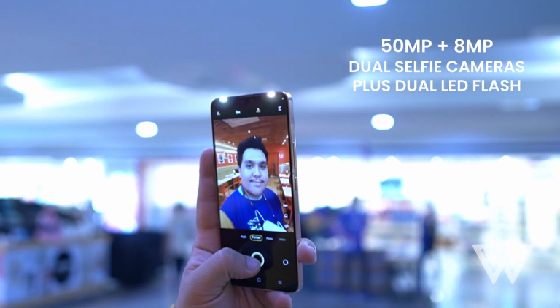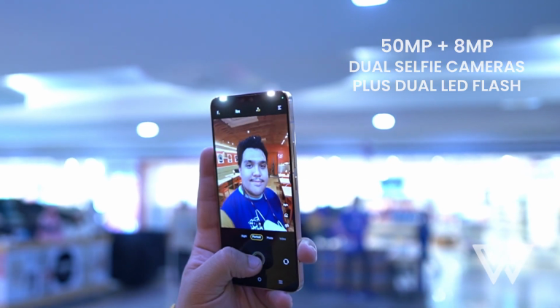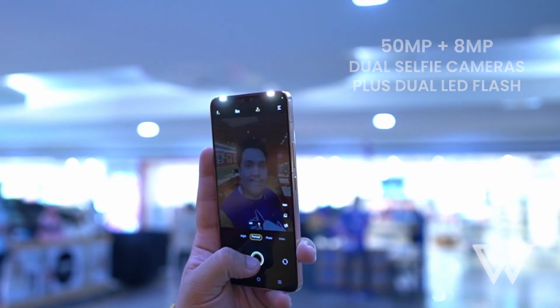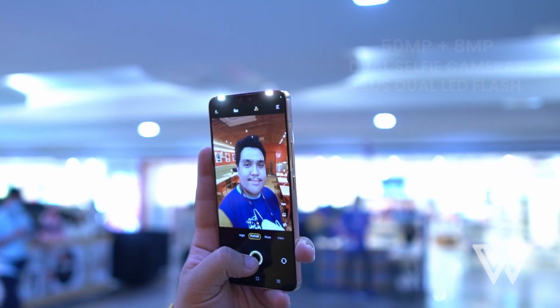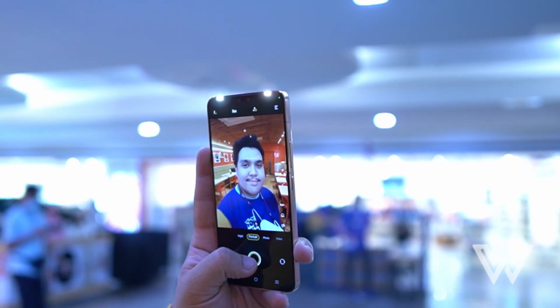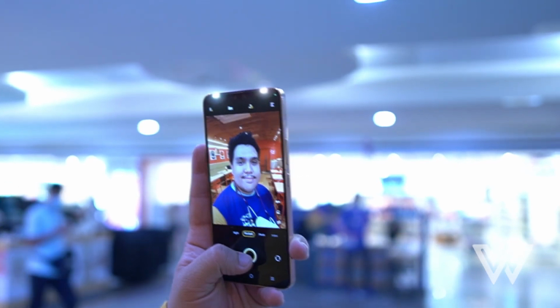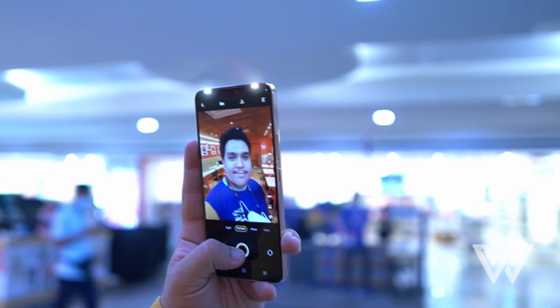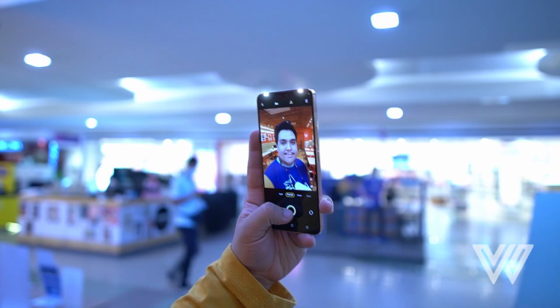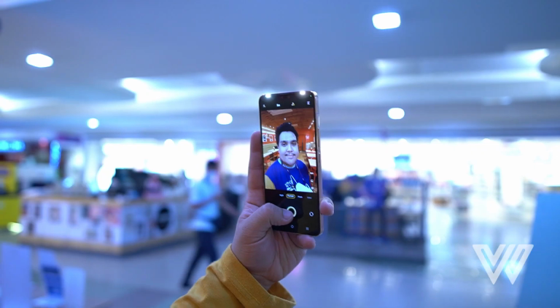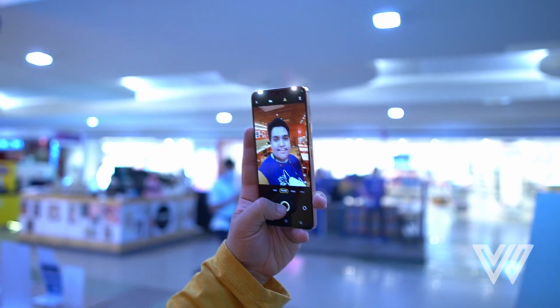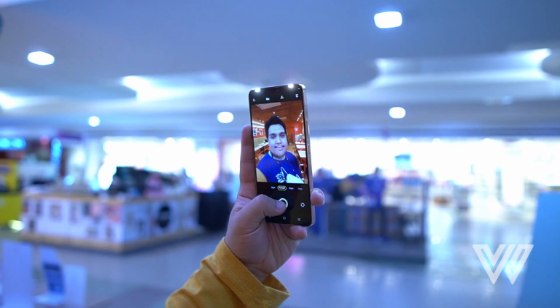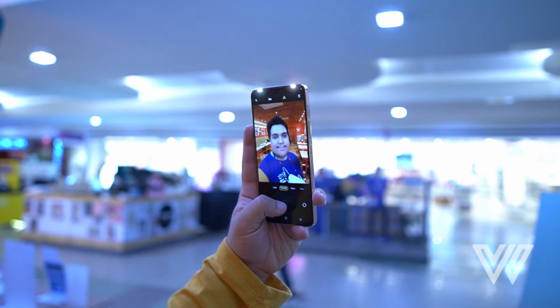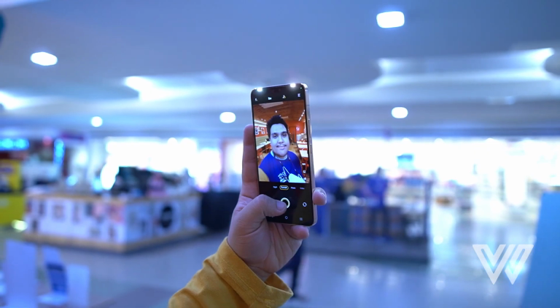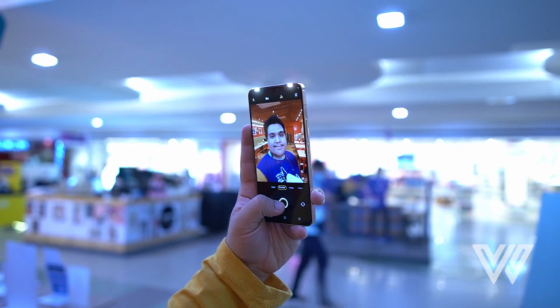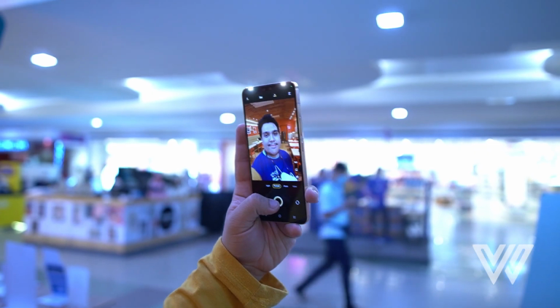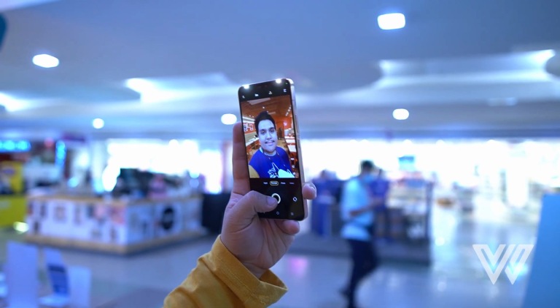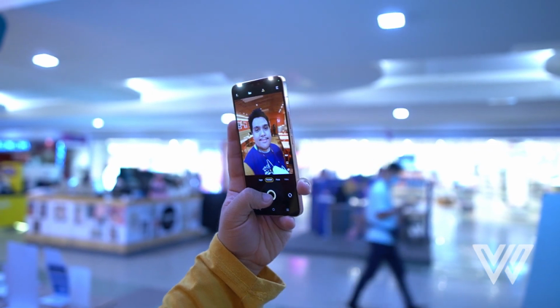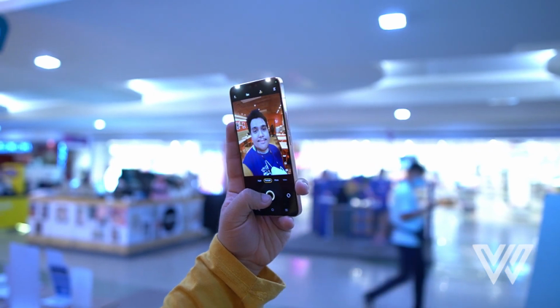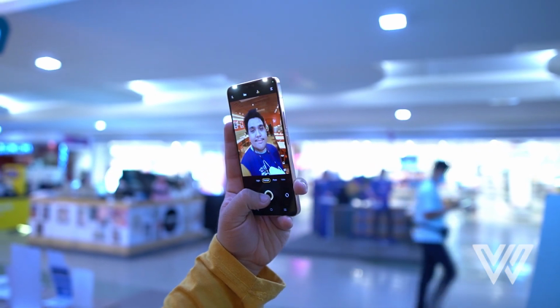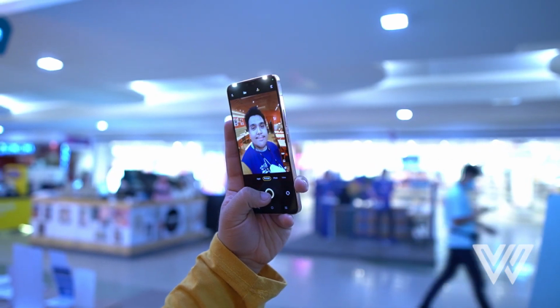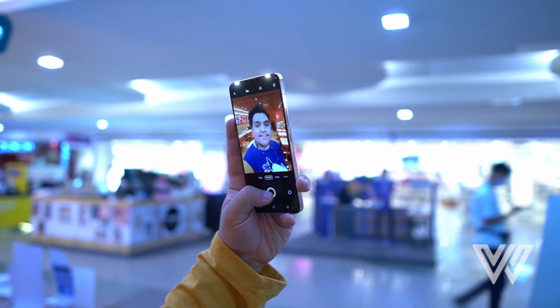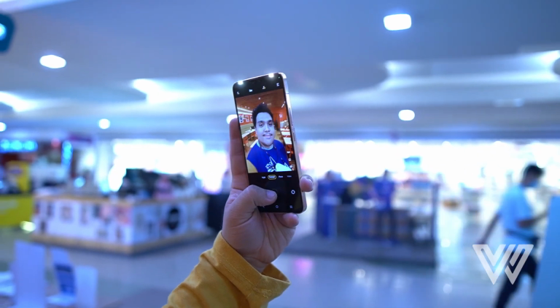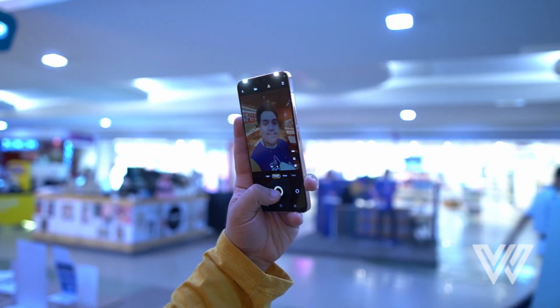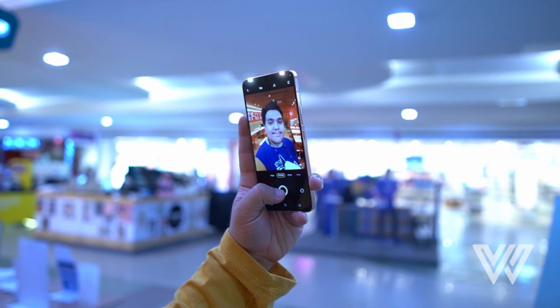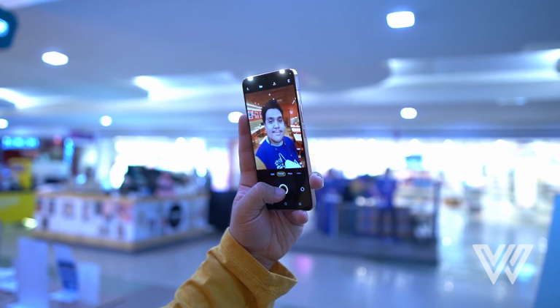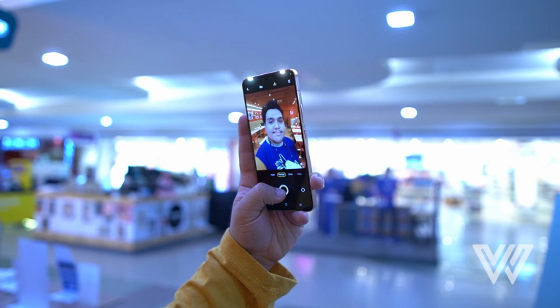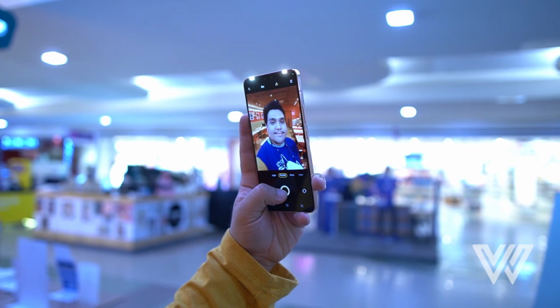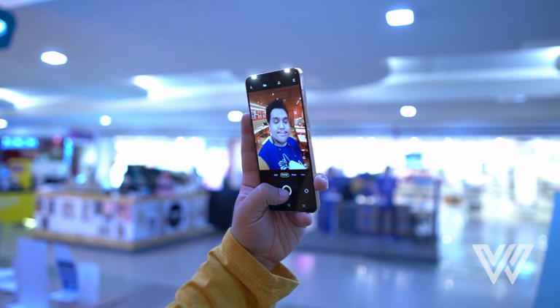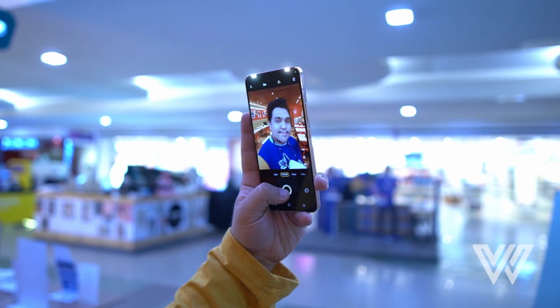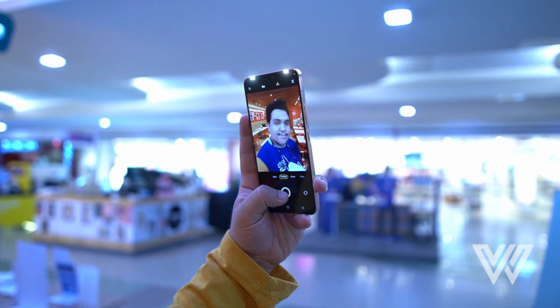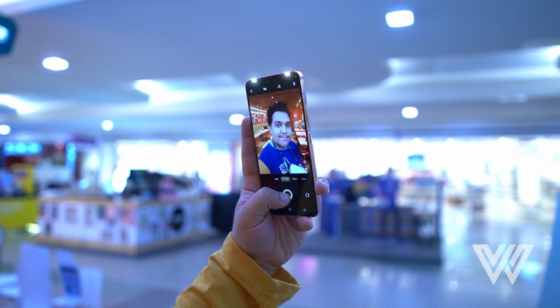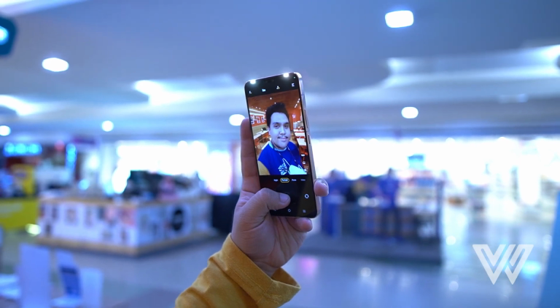source at all. Add to that the AI beauty features and the portrait mode and you've got yourself quite the selfie stunner.